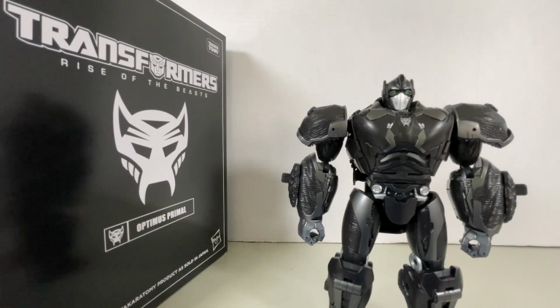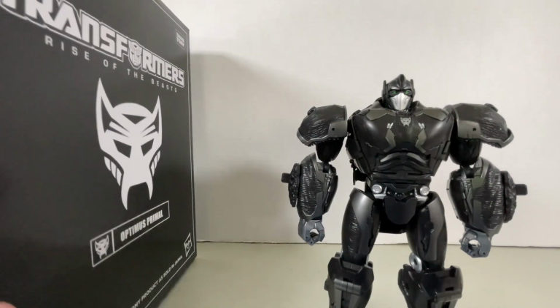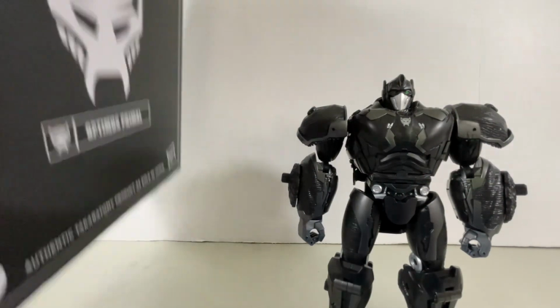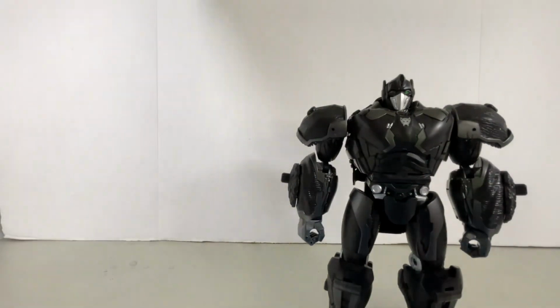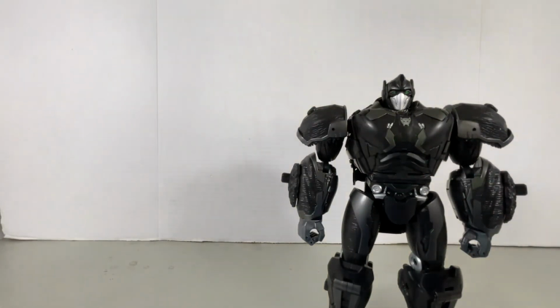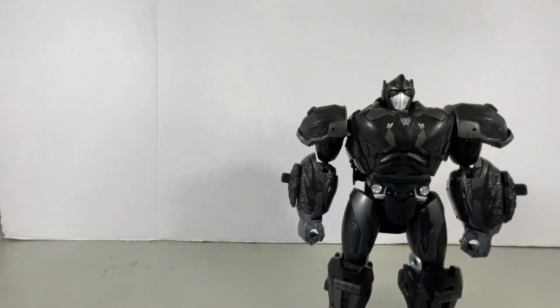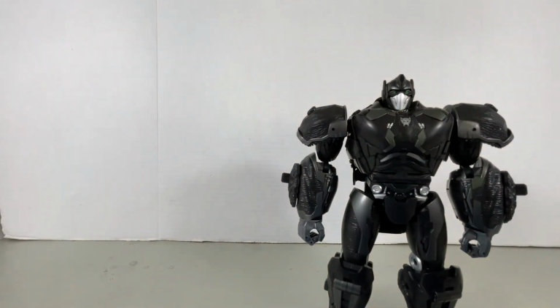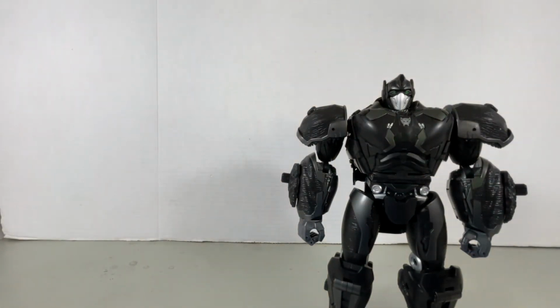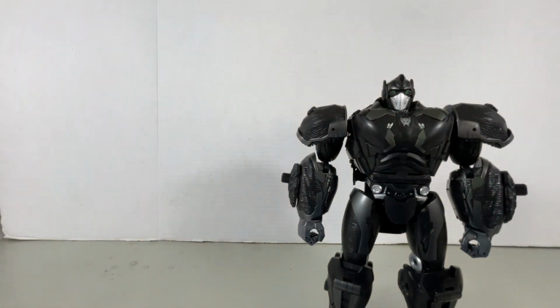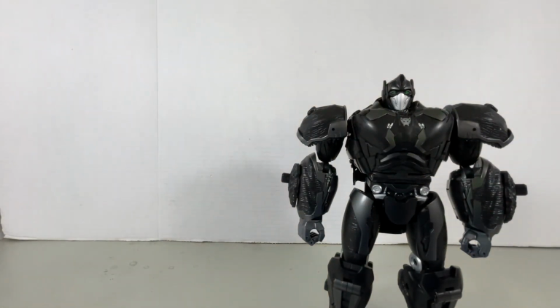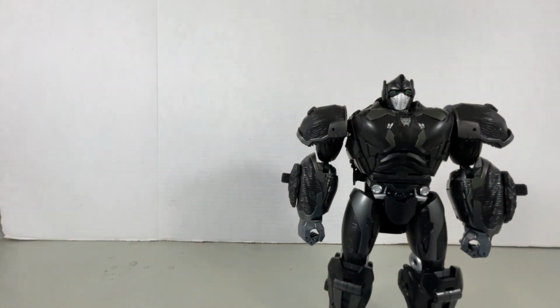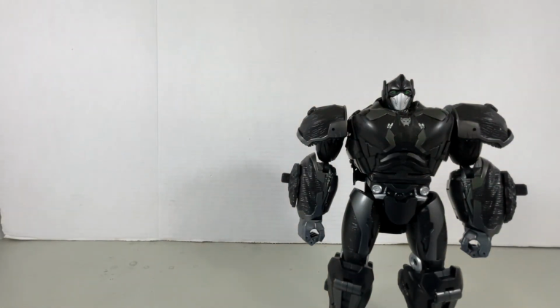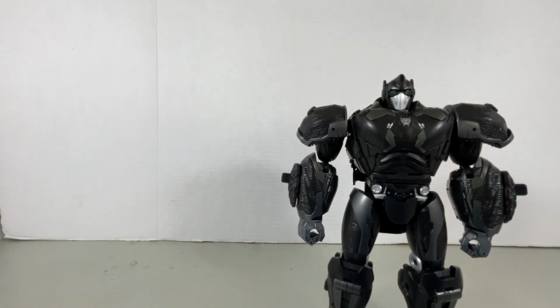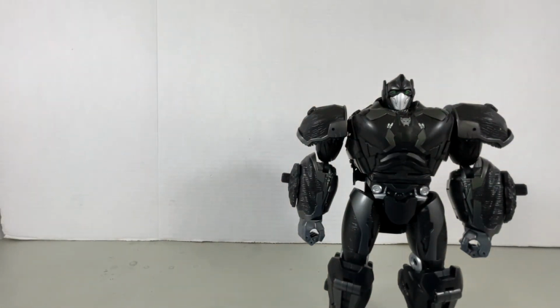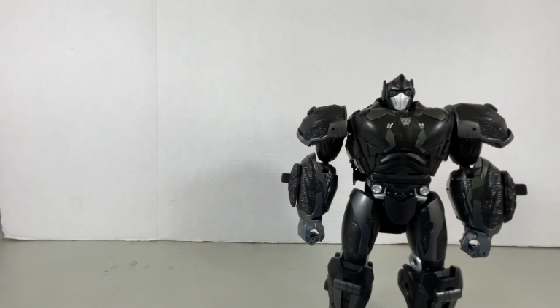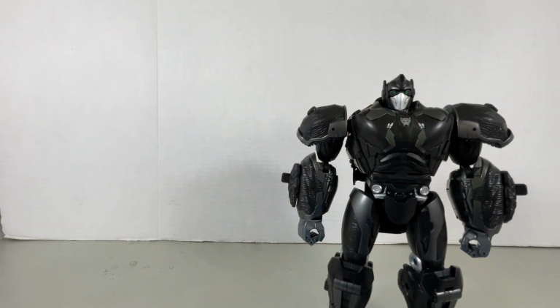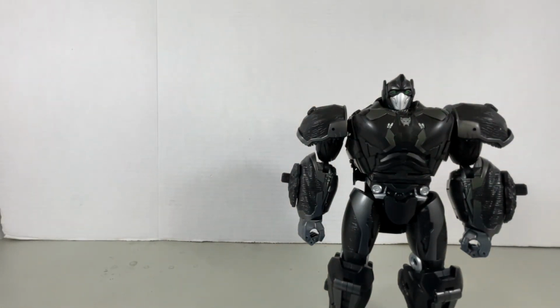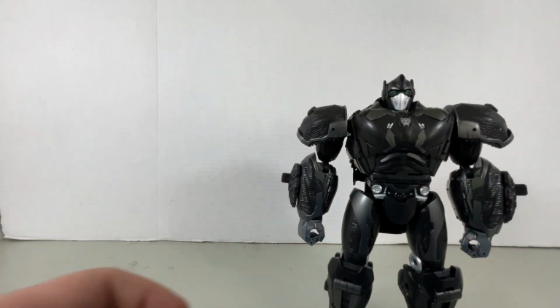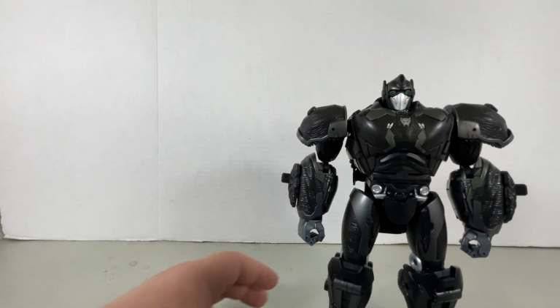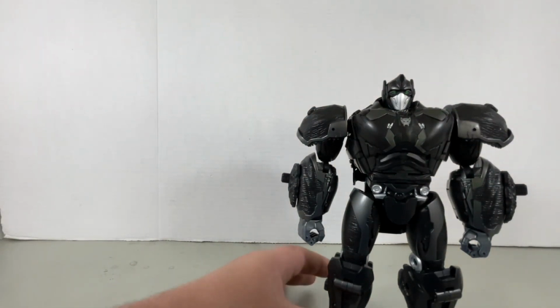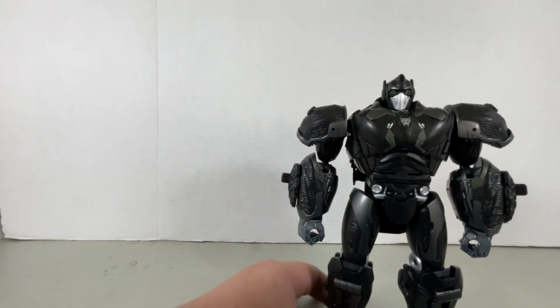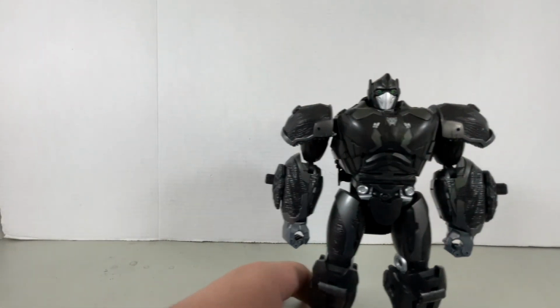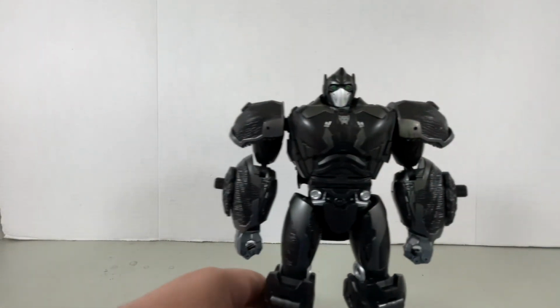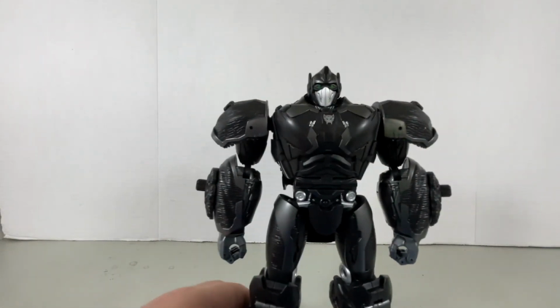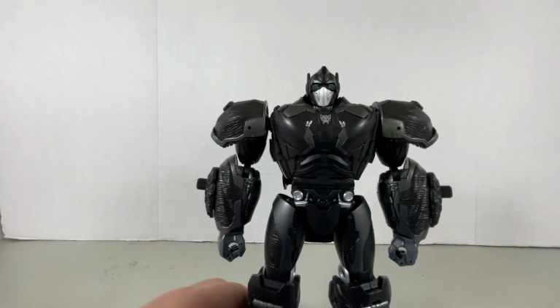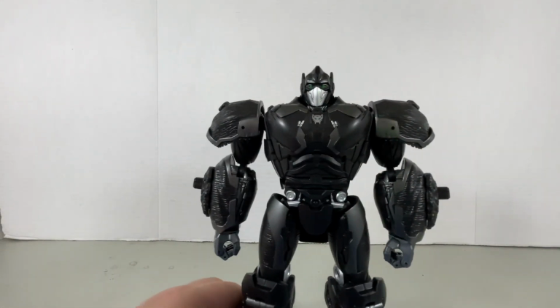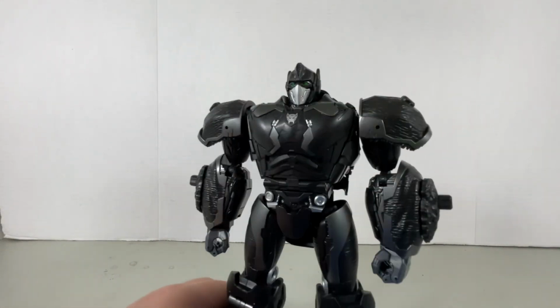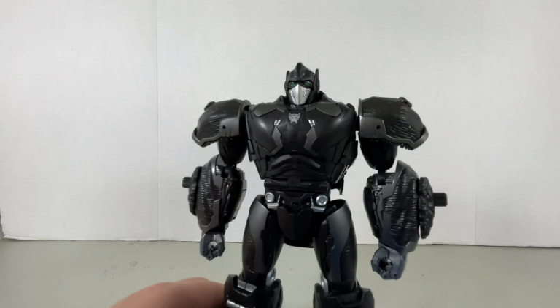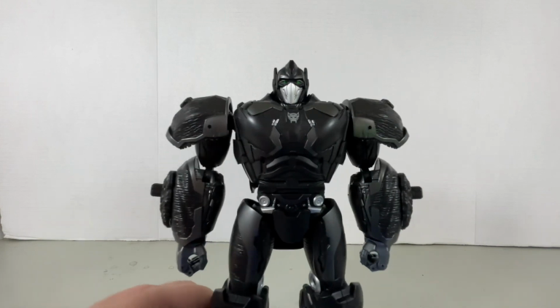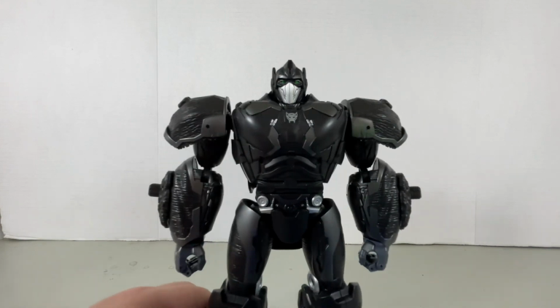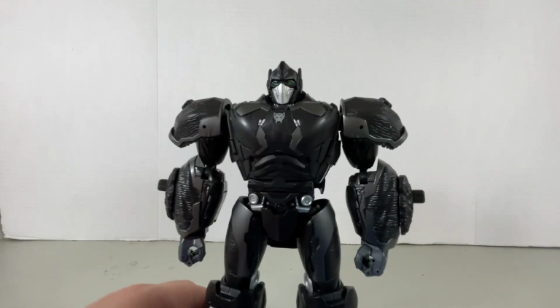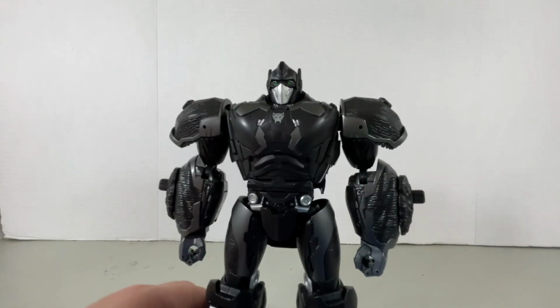I'm not sure how Big Bad Toy Store got a hold of them, but whatever — works for me and anyone else who wants this guy.